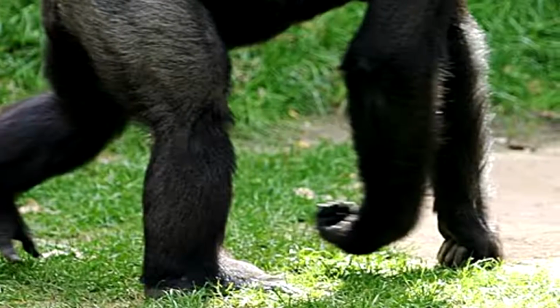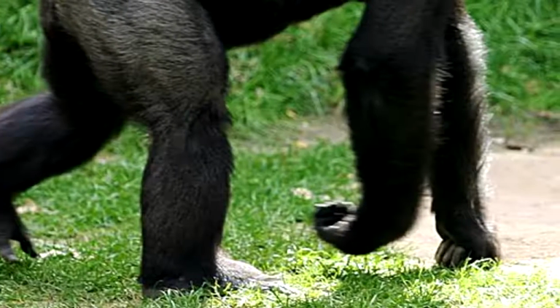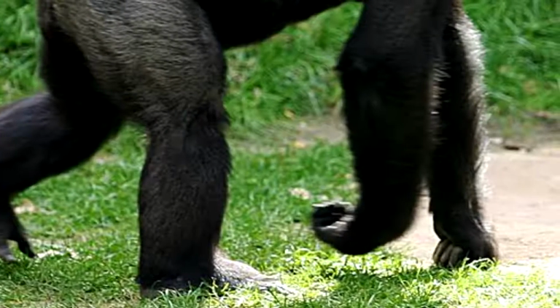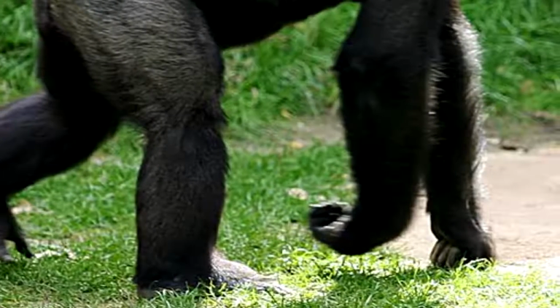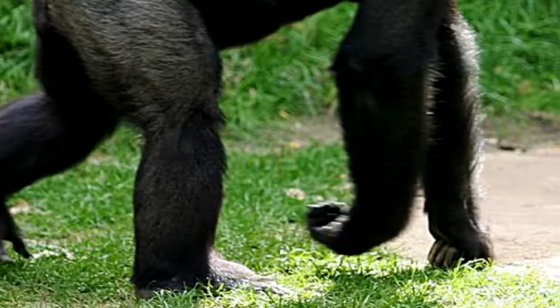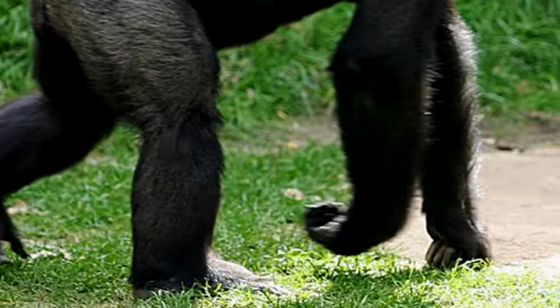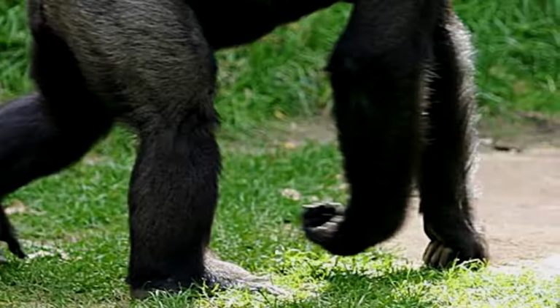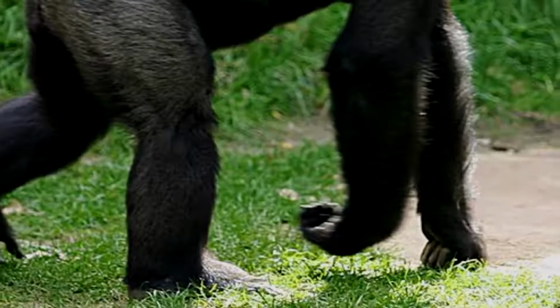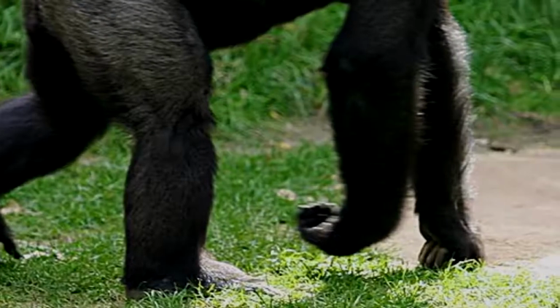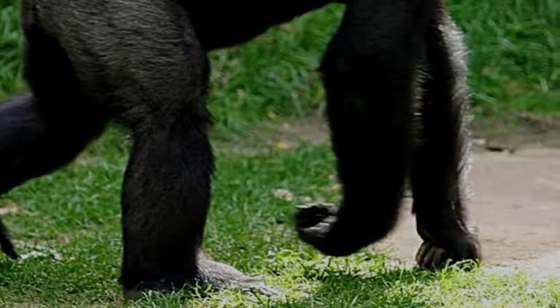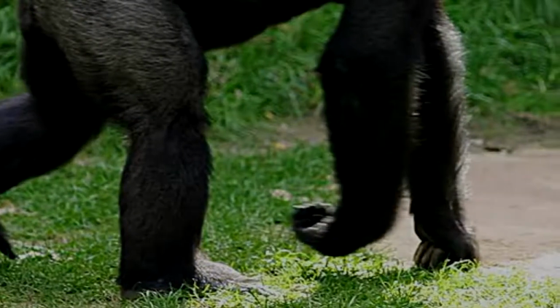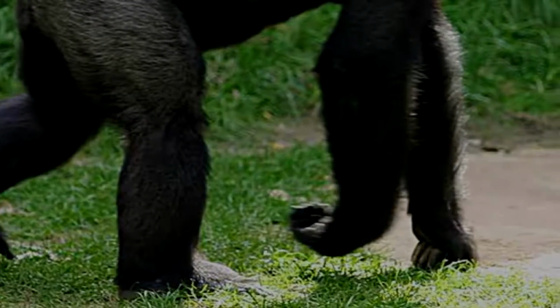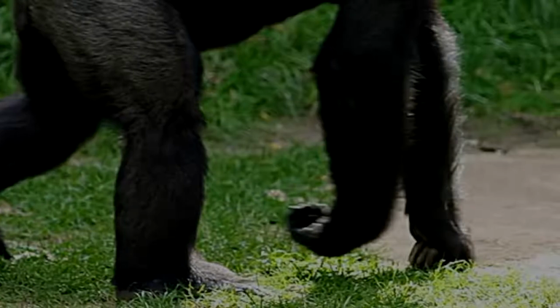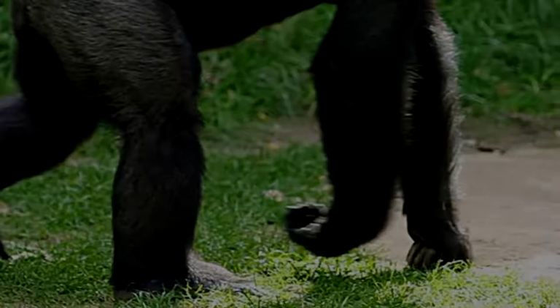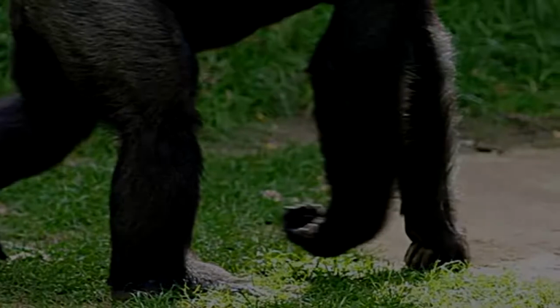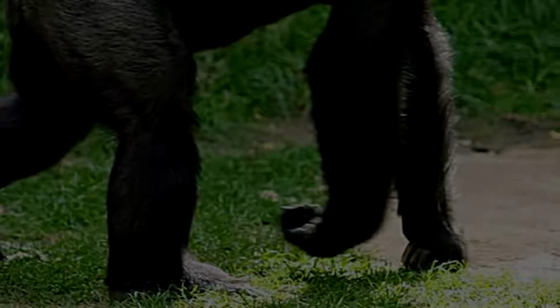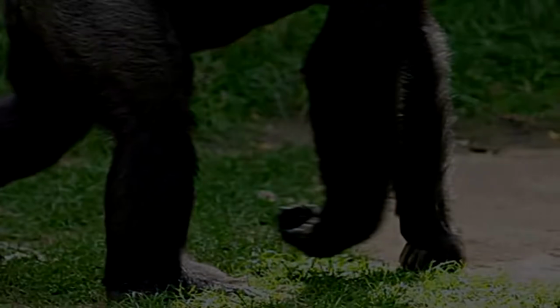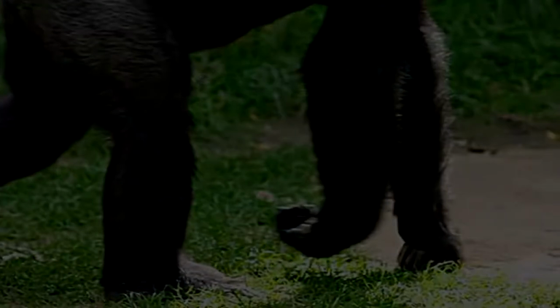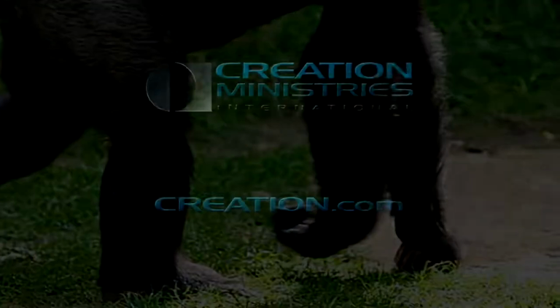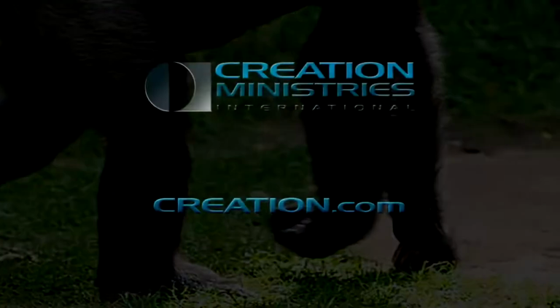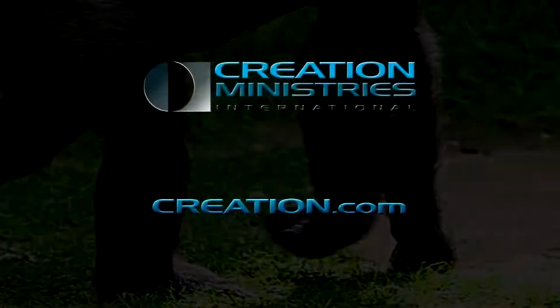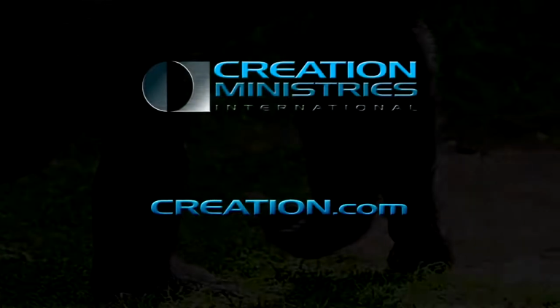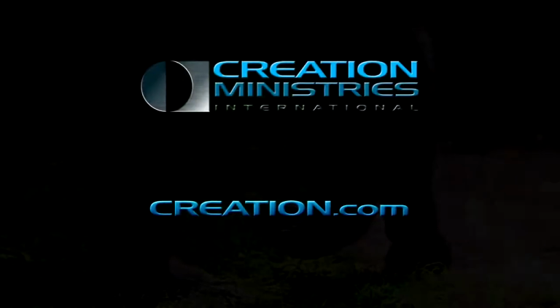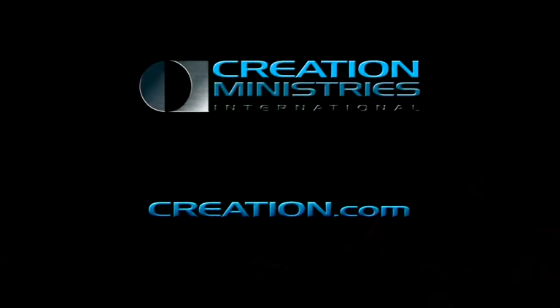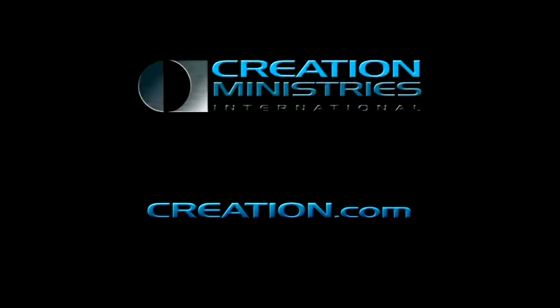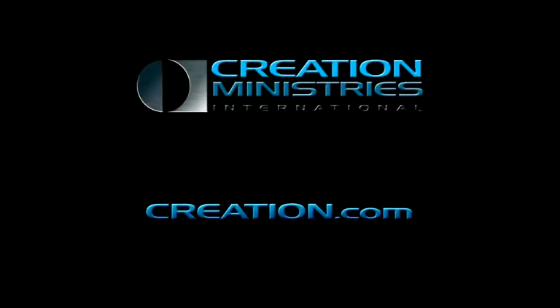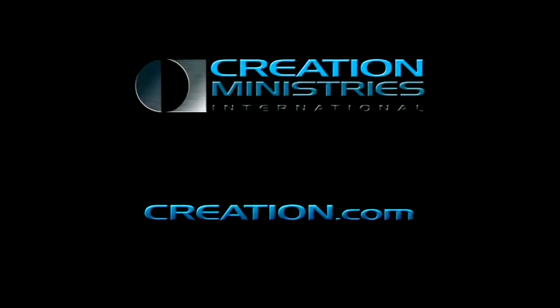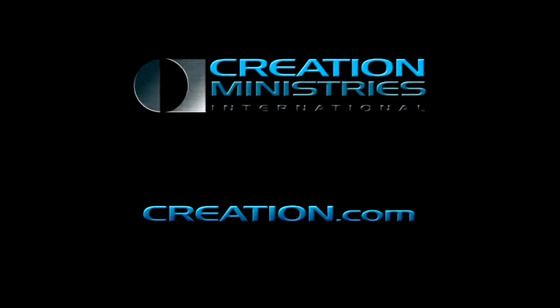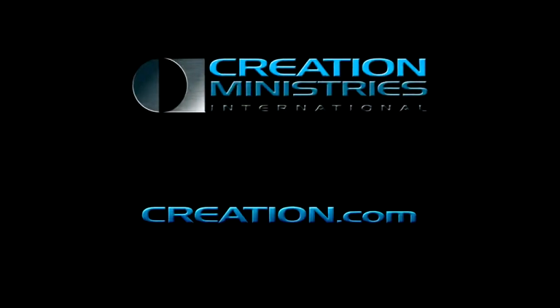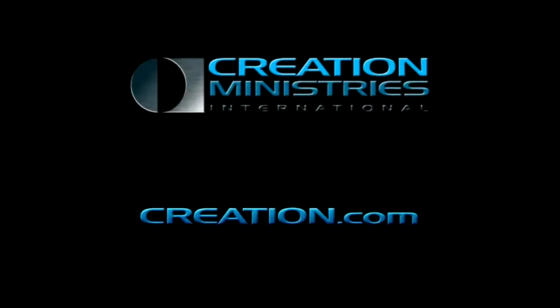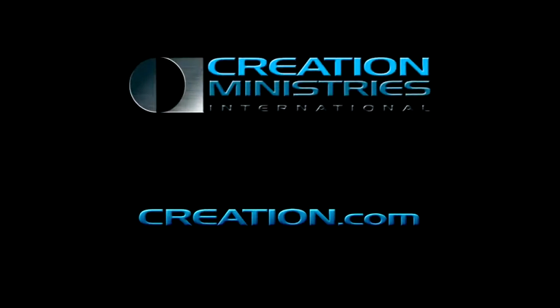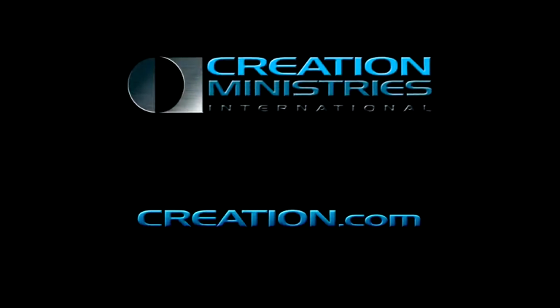To find out more from Creation Ministries International, visit our website, creation.com.